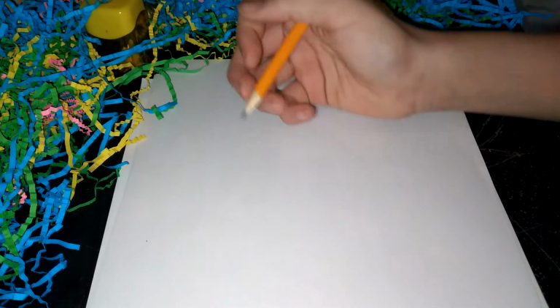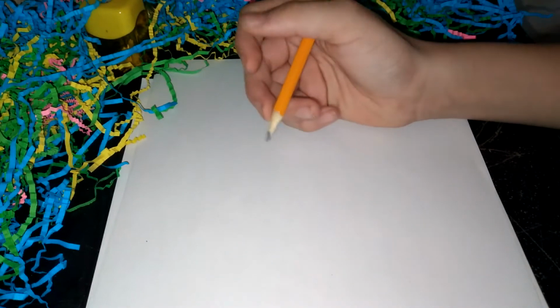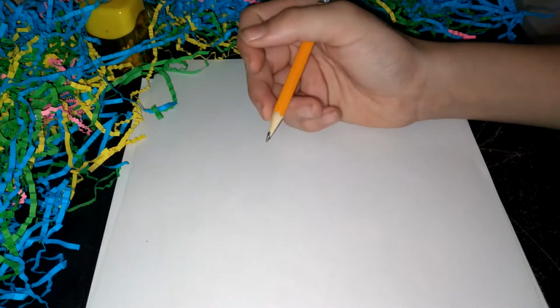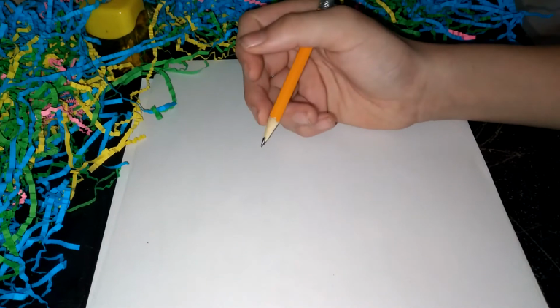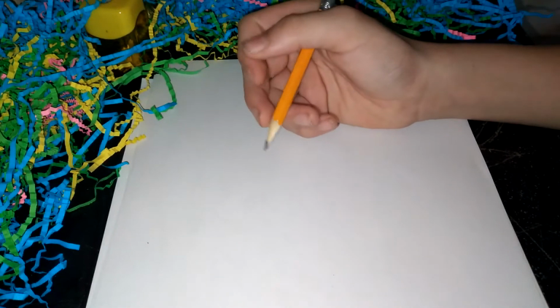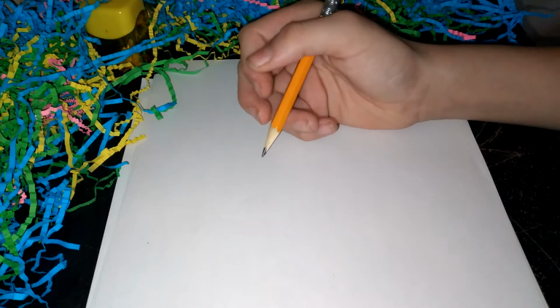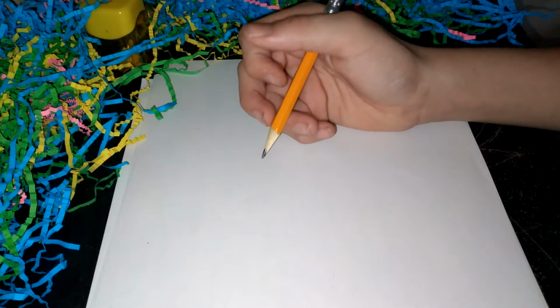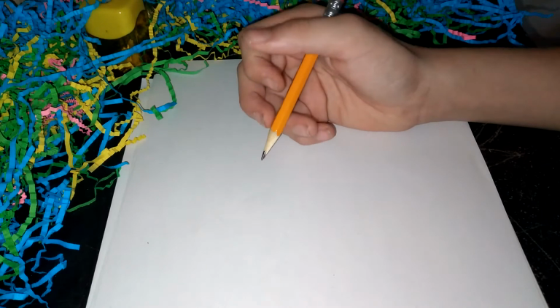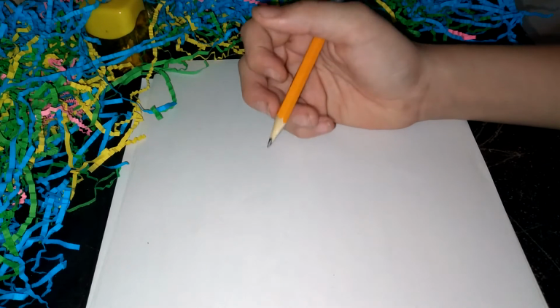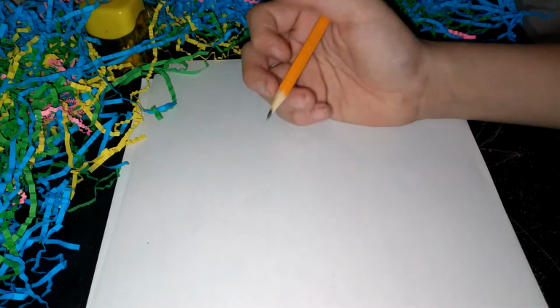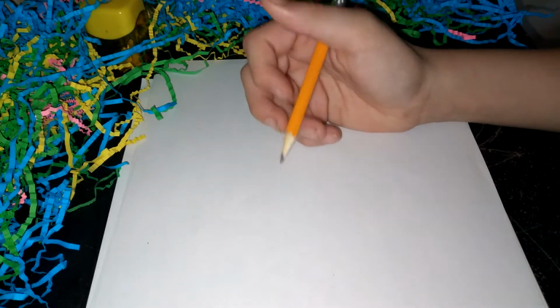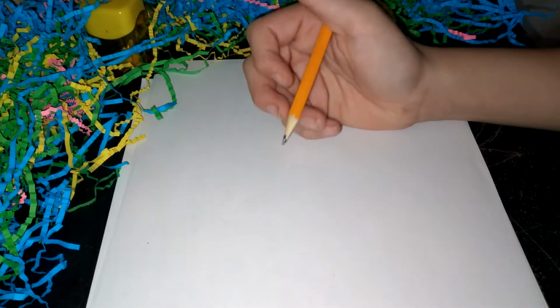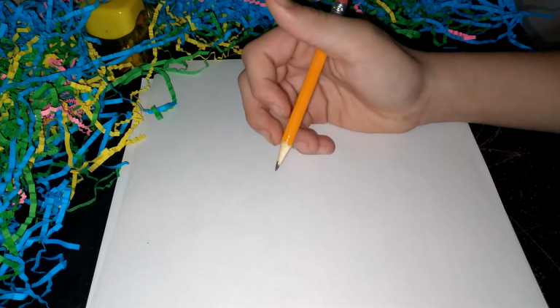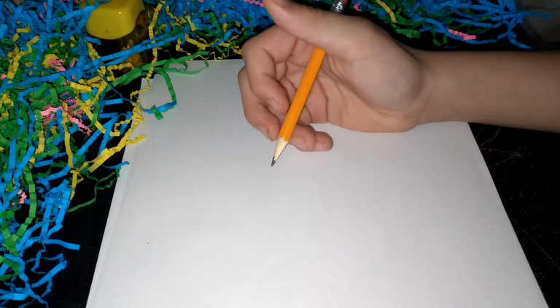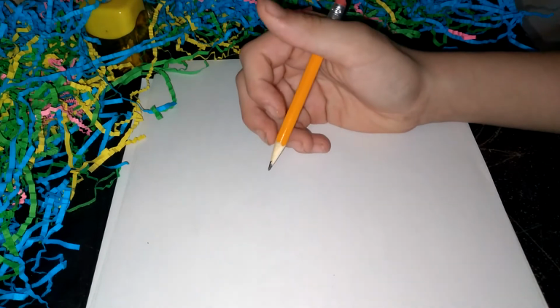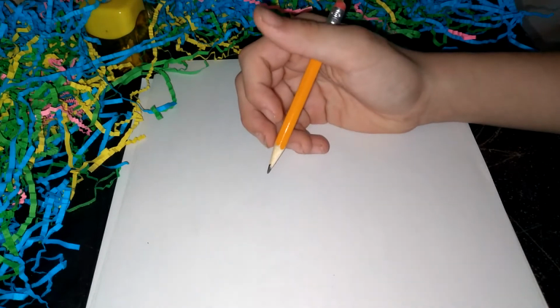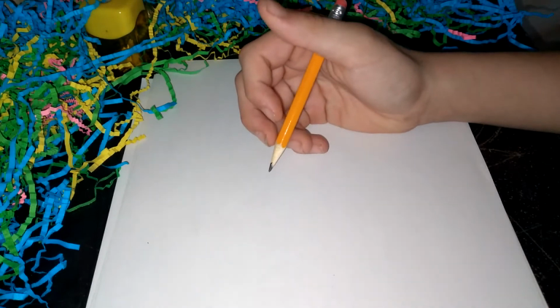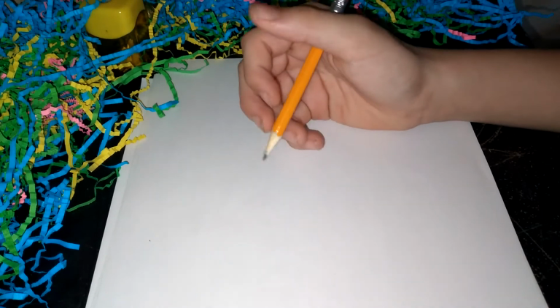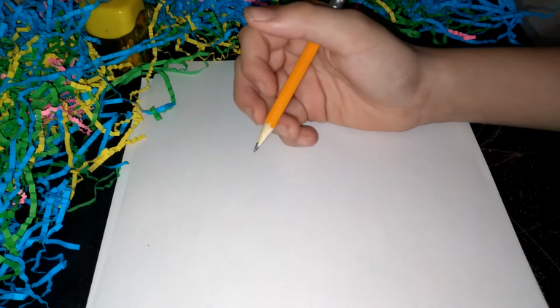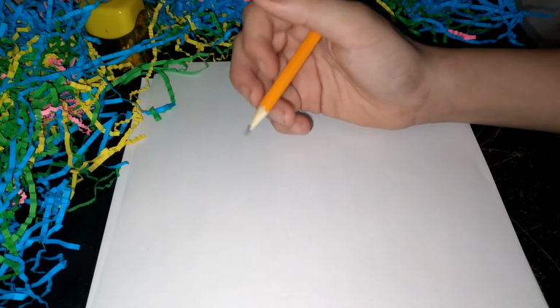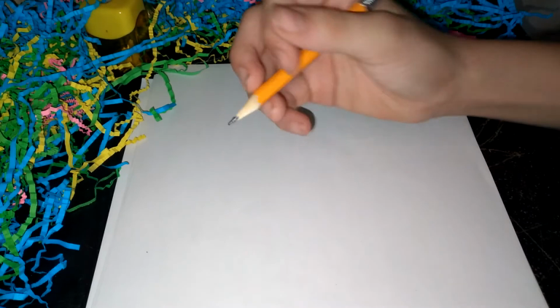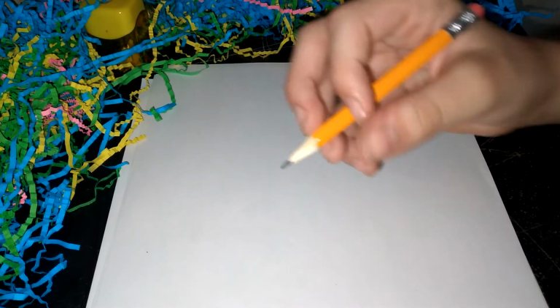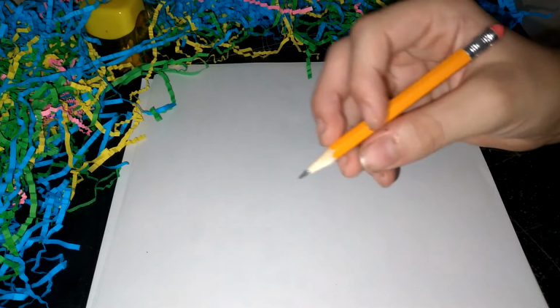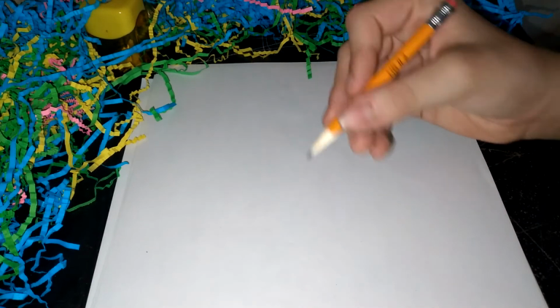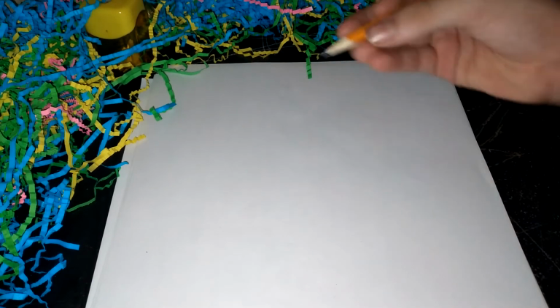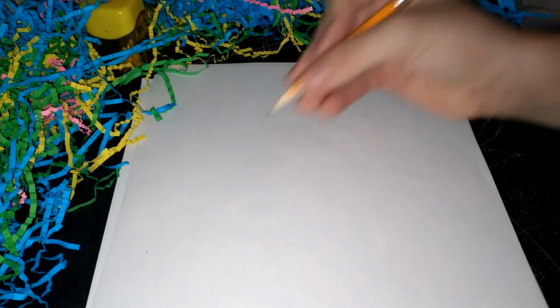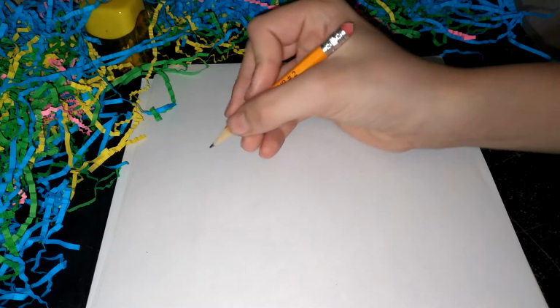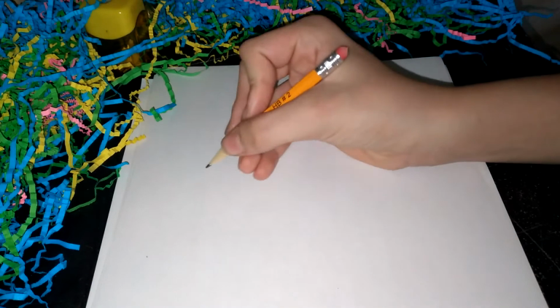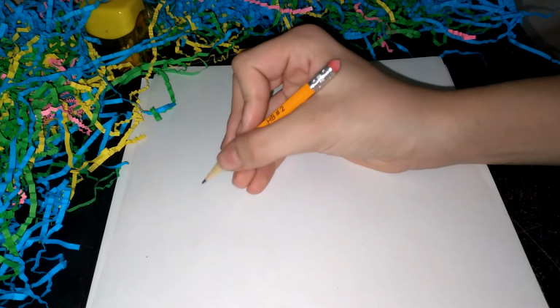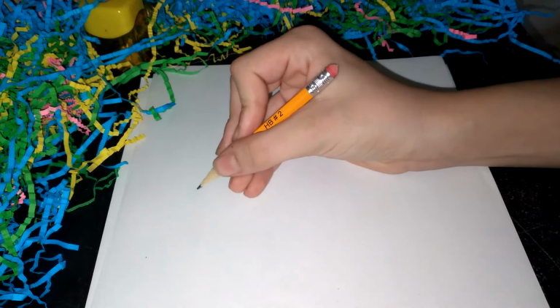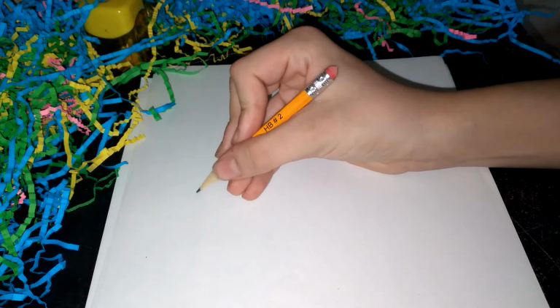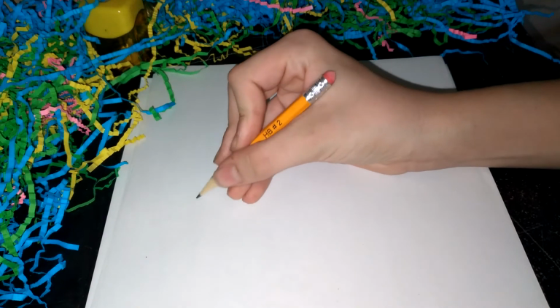We're gonna teach you guys how to draw a Bramble Shark. Okay, so we're gonna get started.